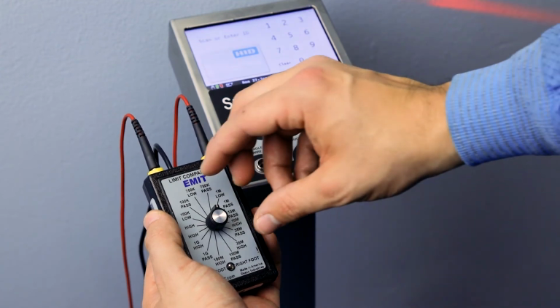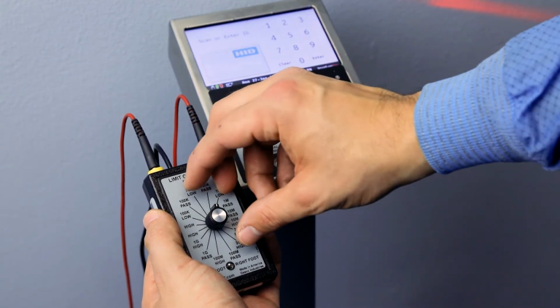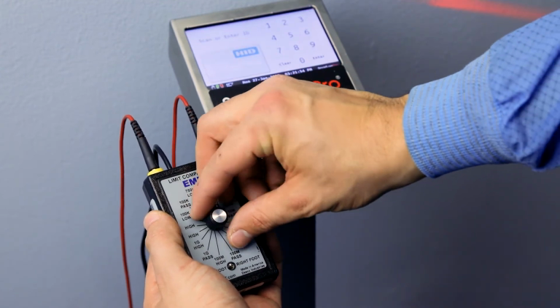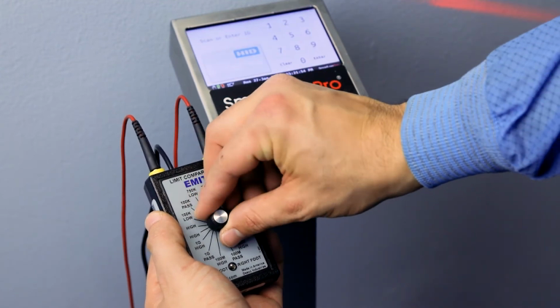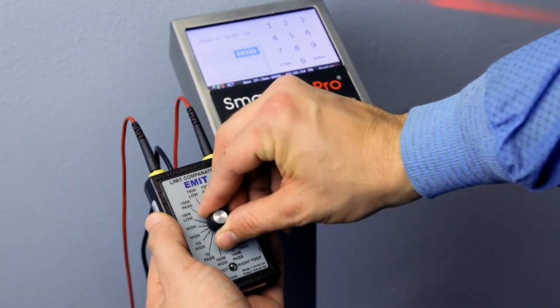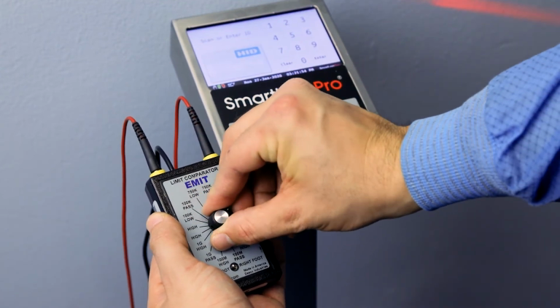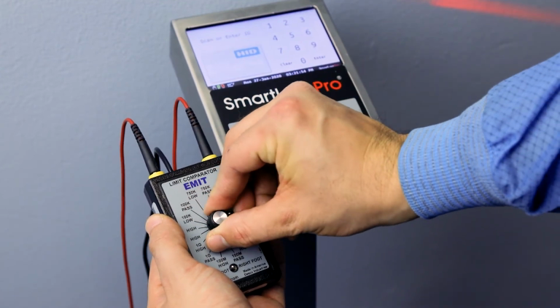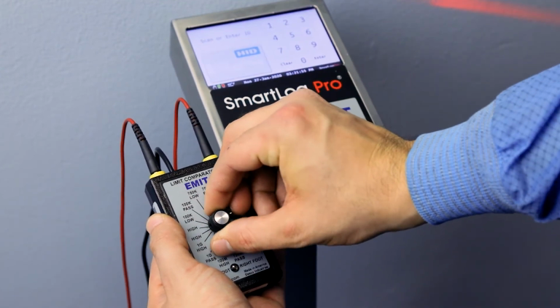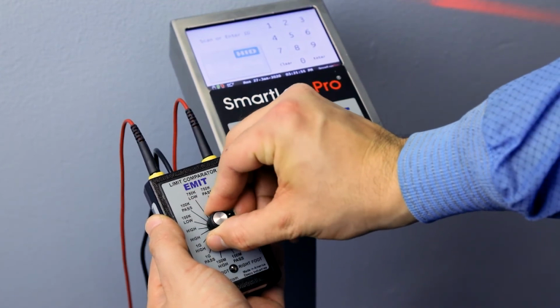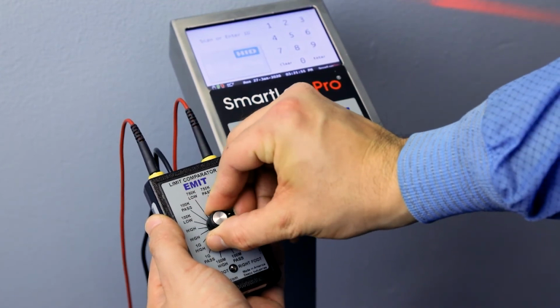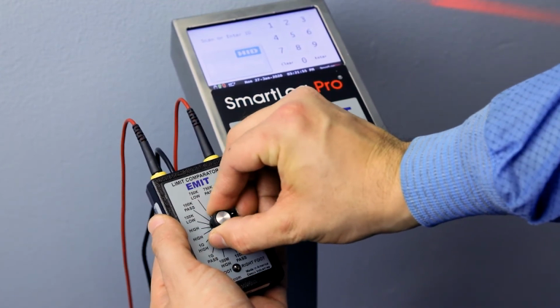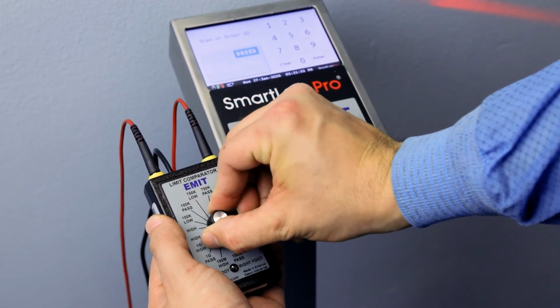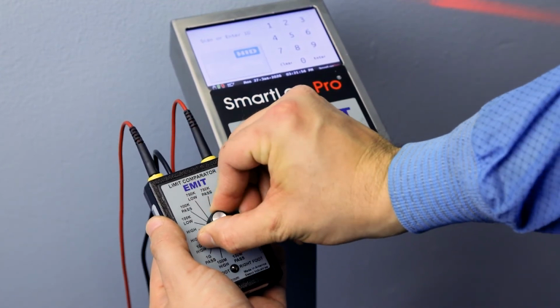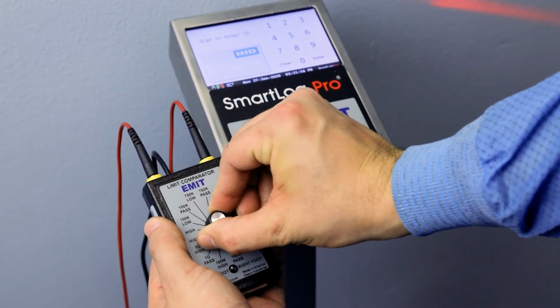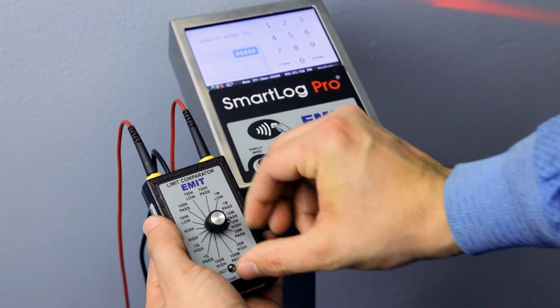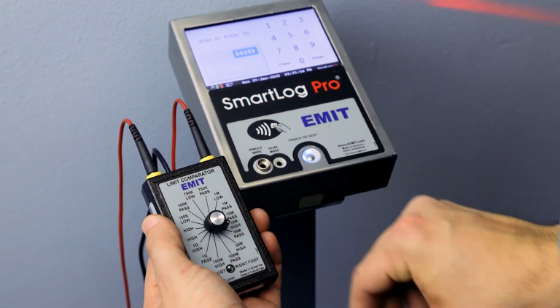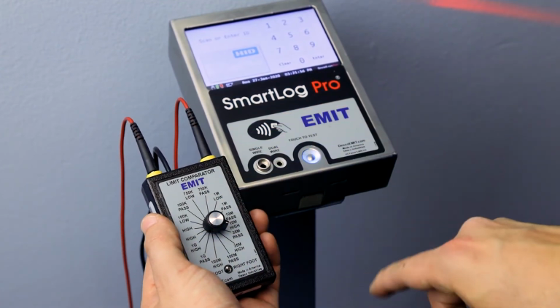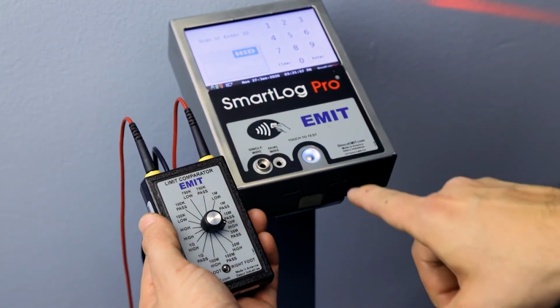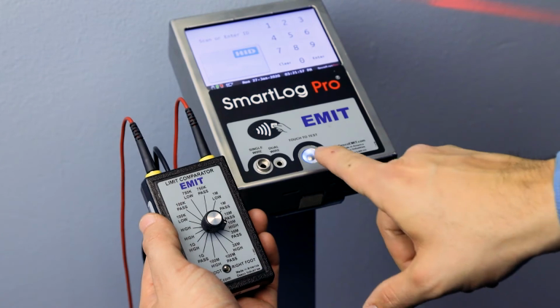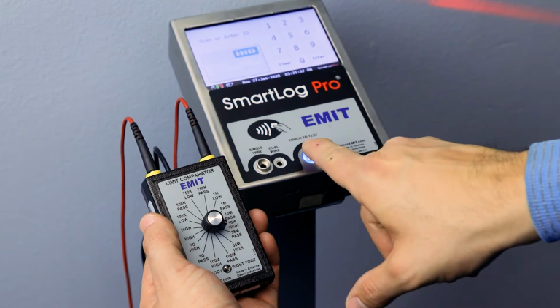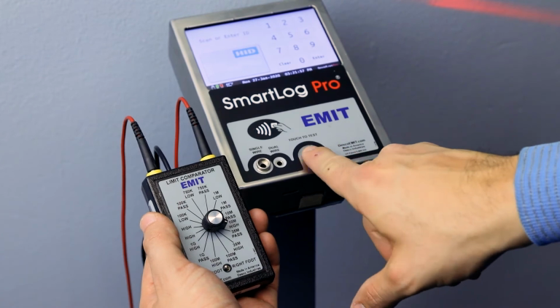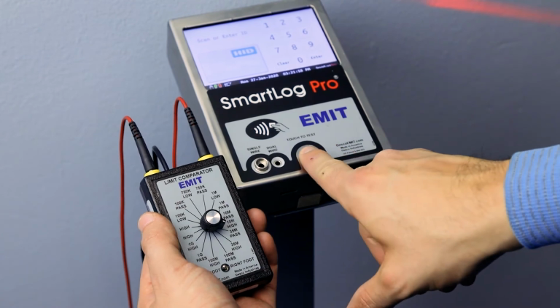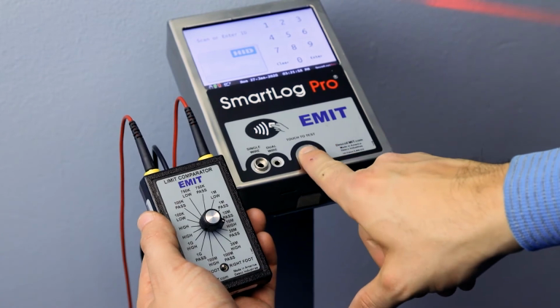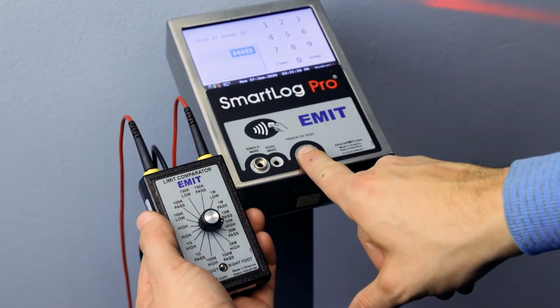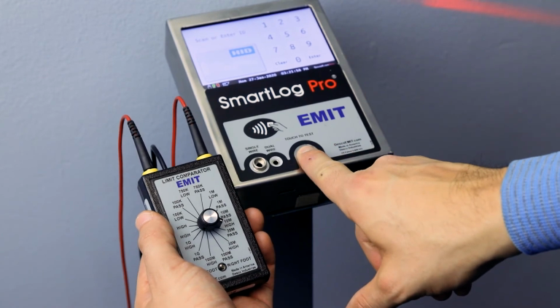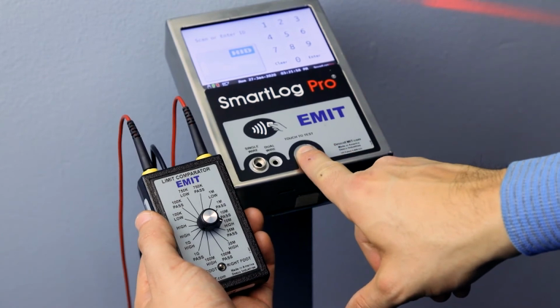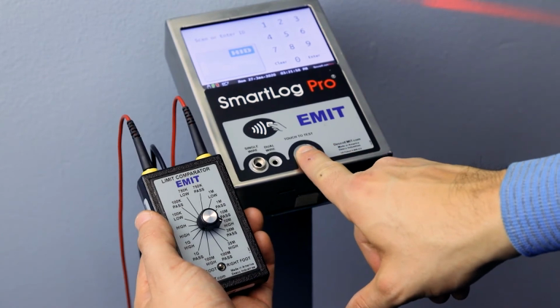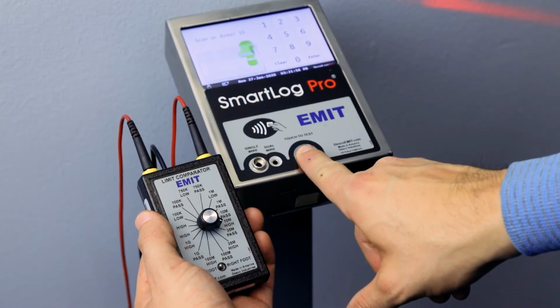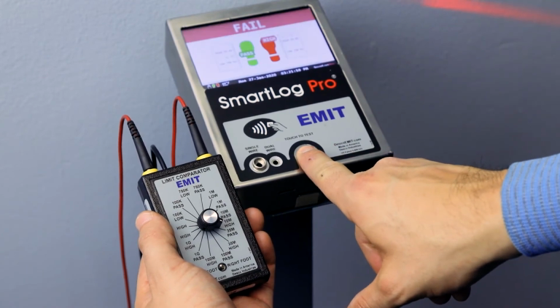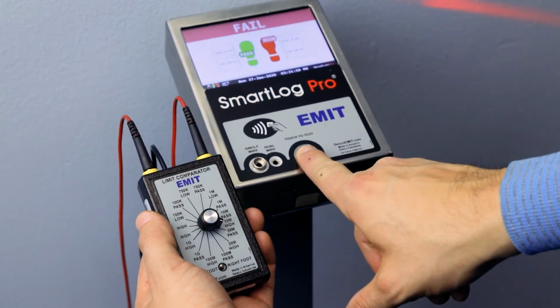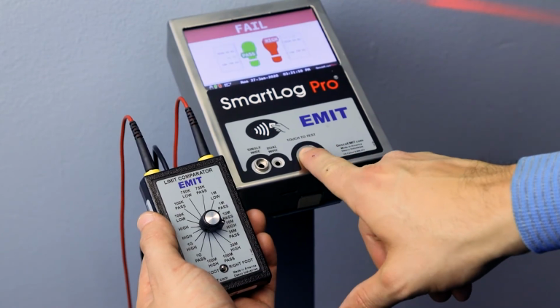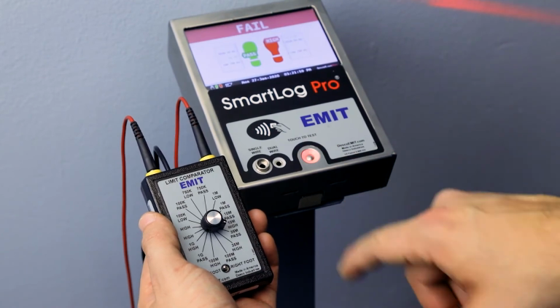Select the appropriate pass high setting on the Limit Comparator and perform a test. The tester should indicate a pass condition for the left foot.